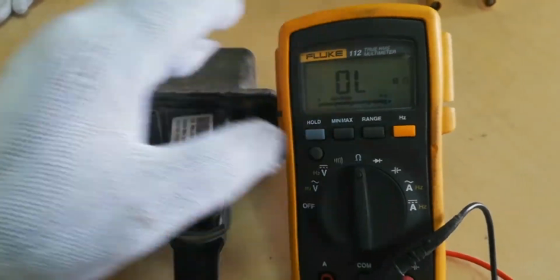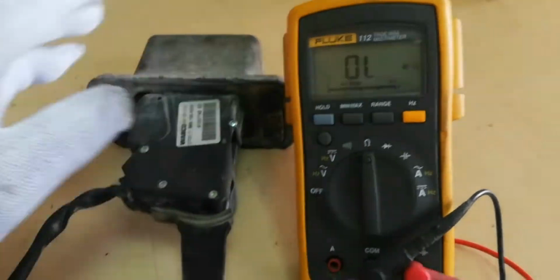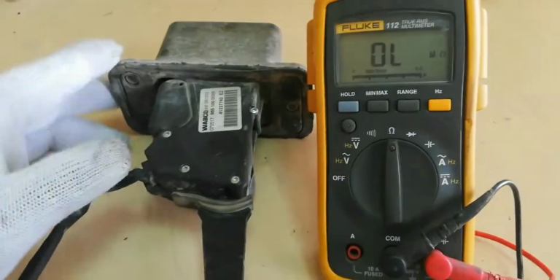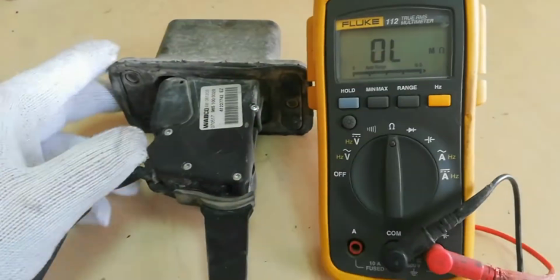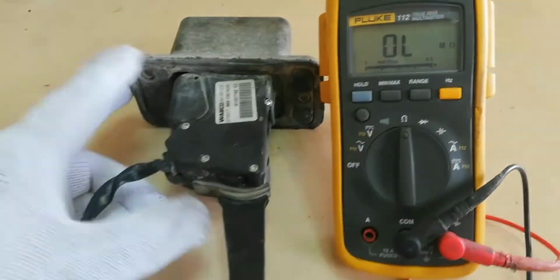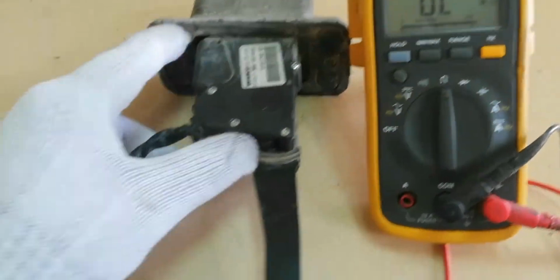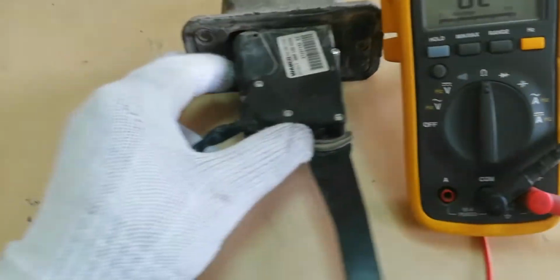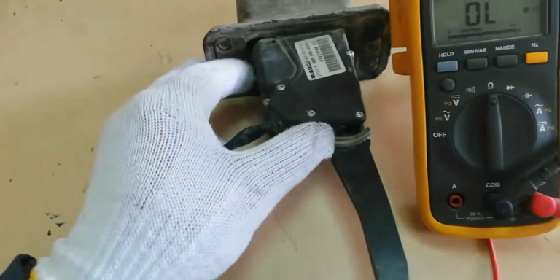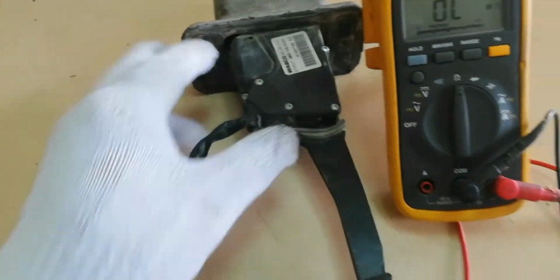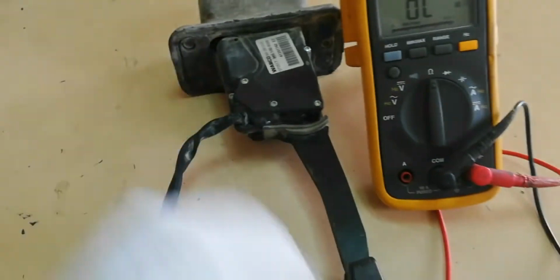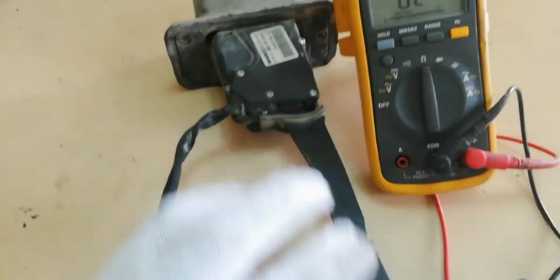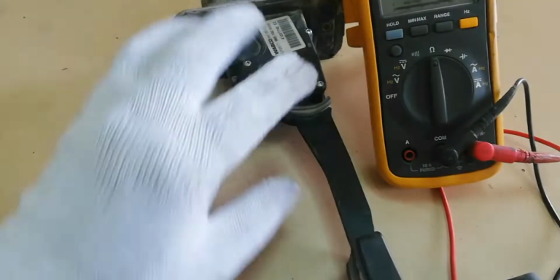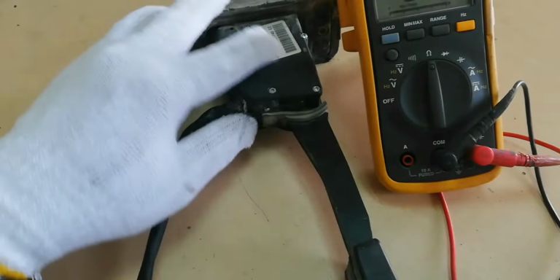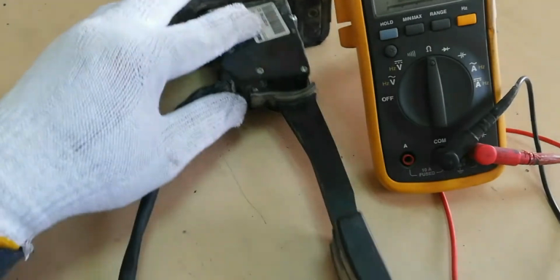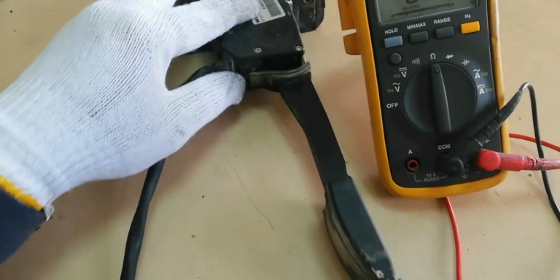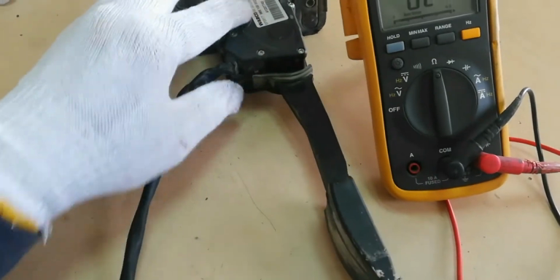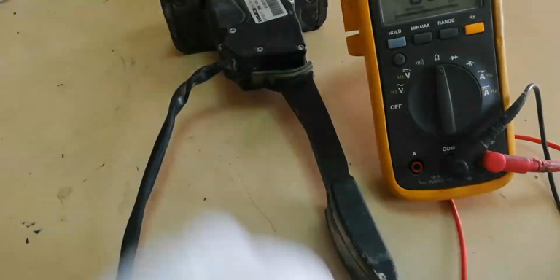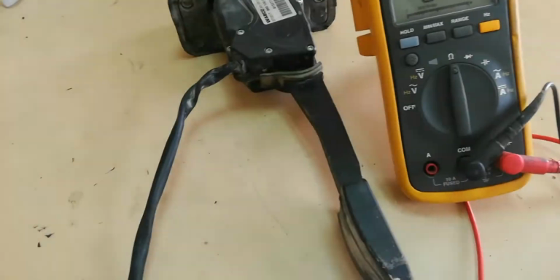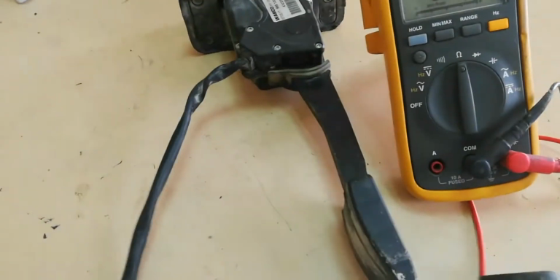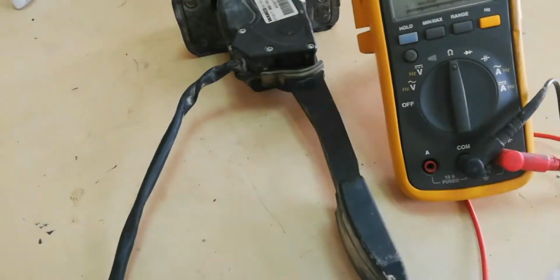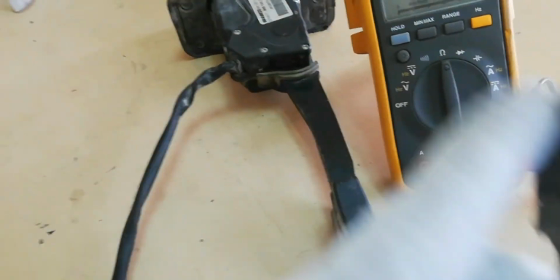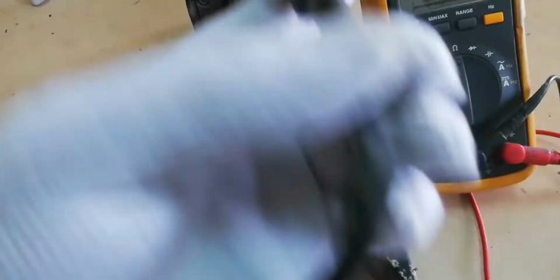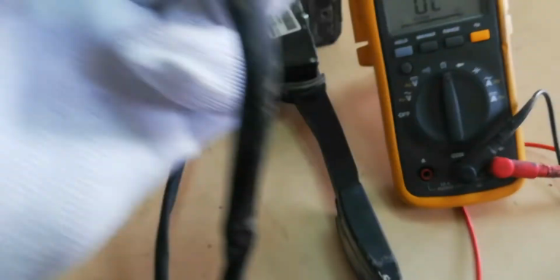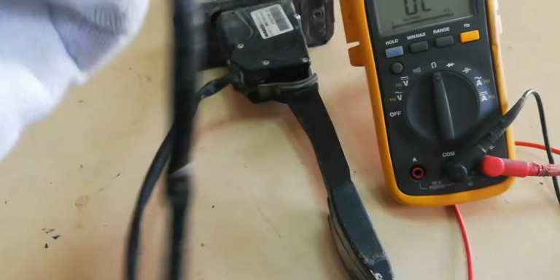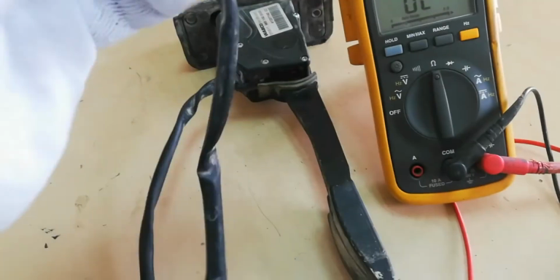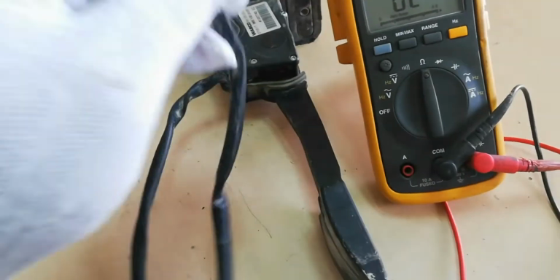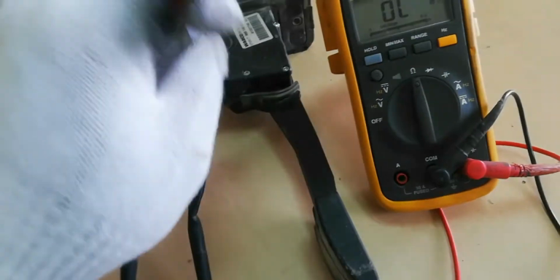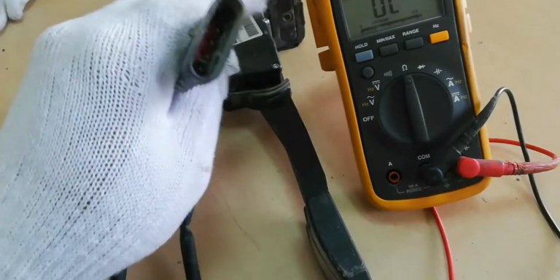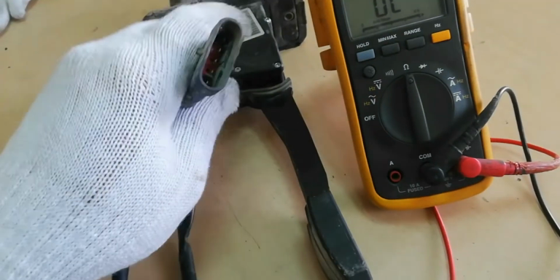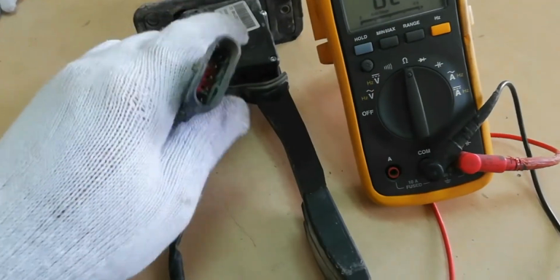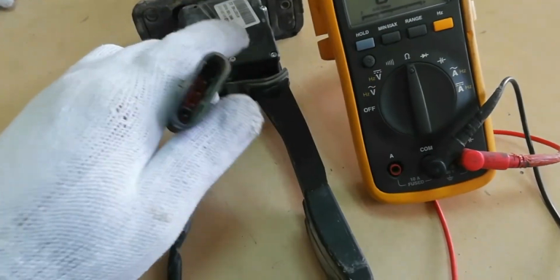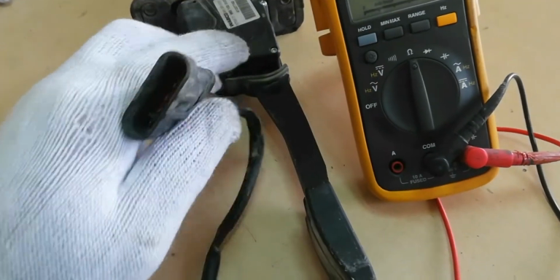This video shows how to check the Aveco Accelerator pedal using a Multimeter Tester.